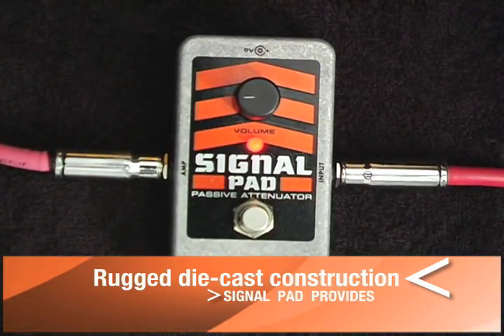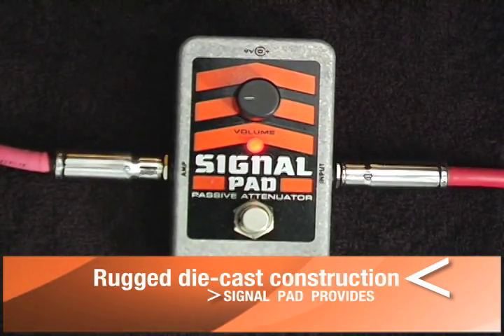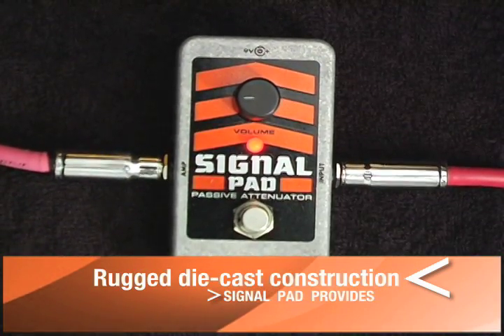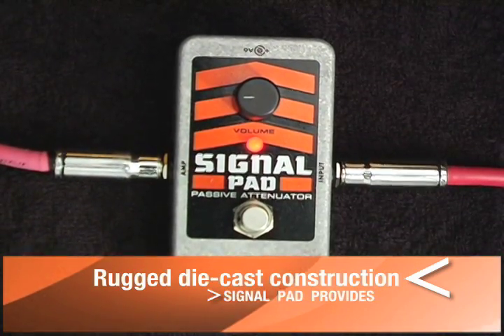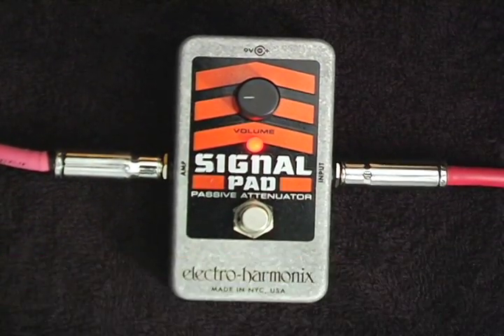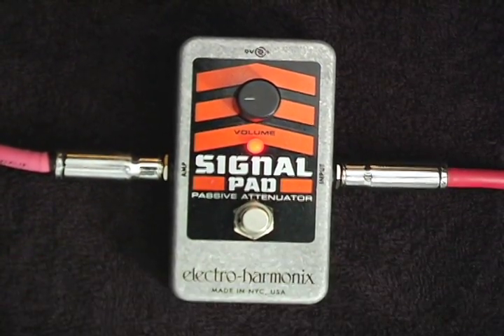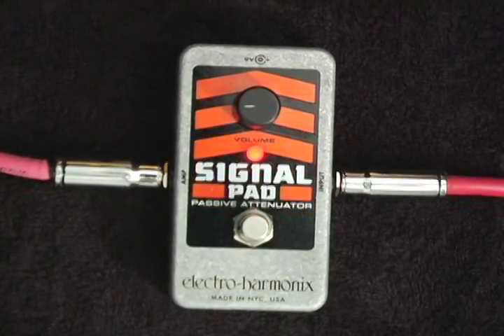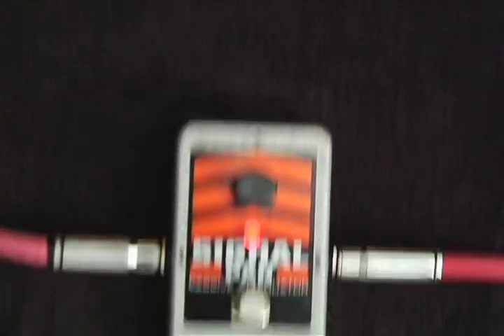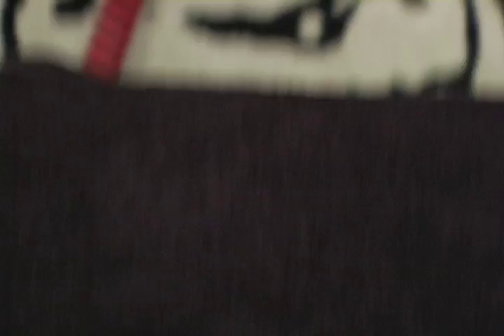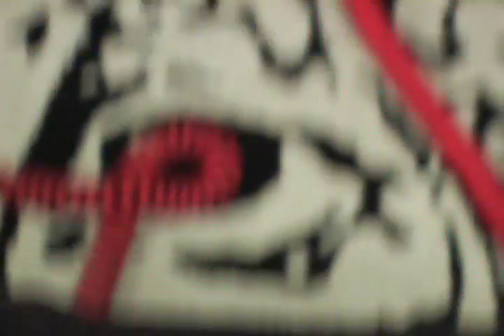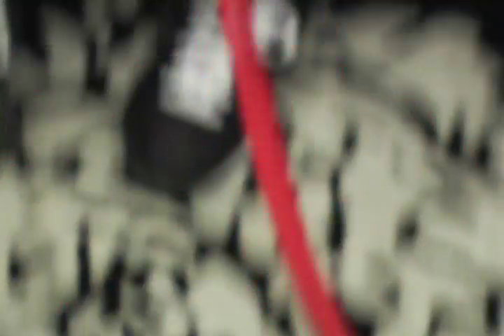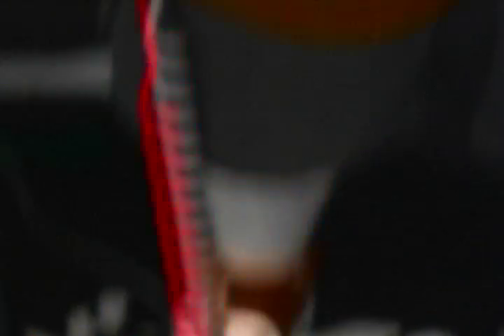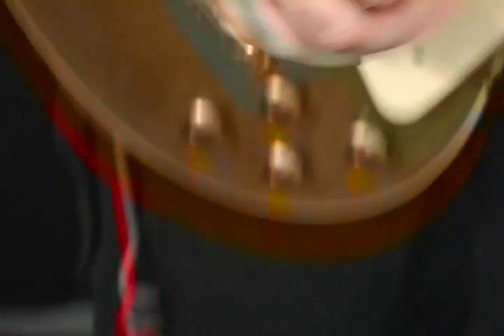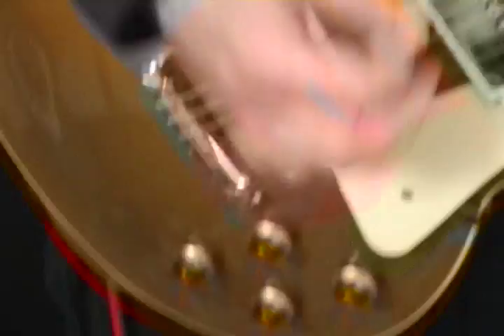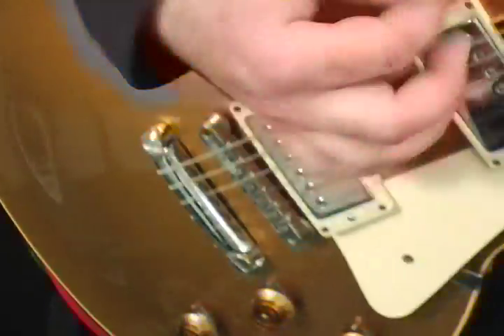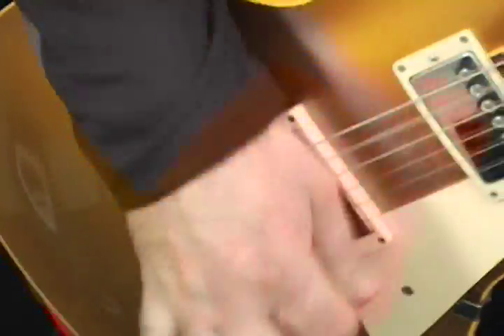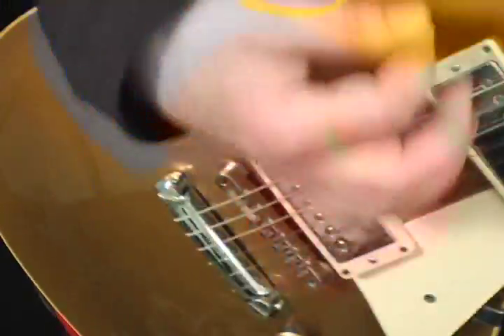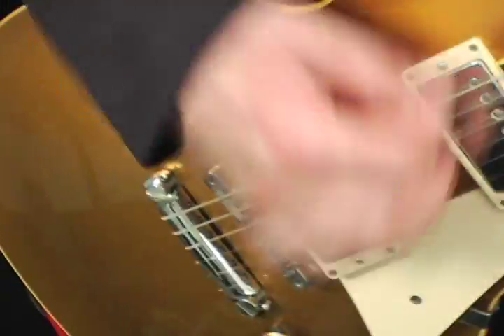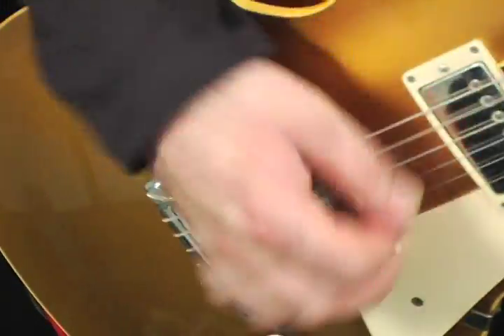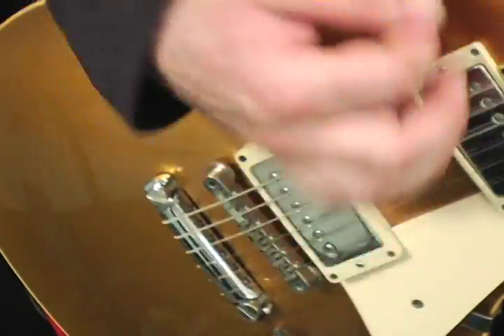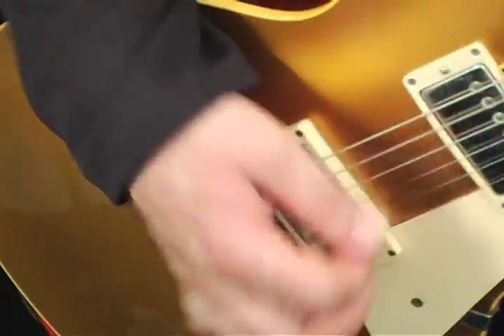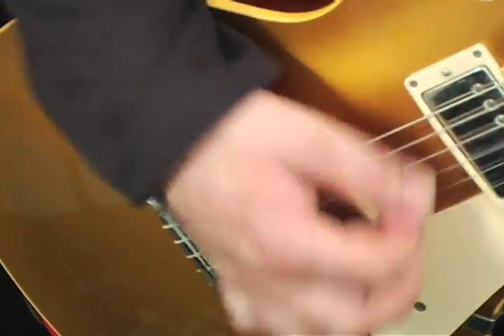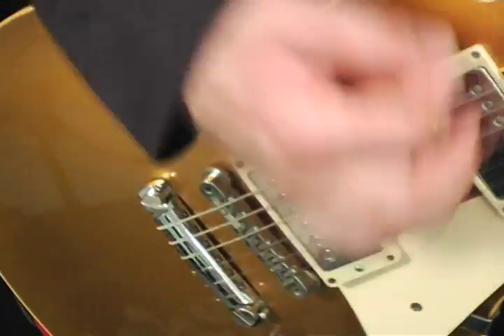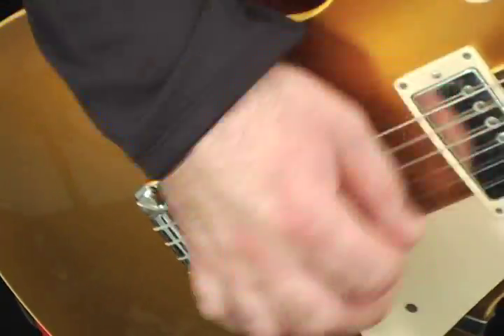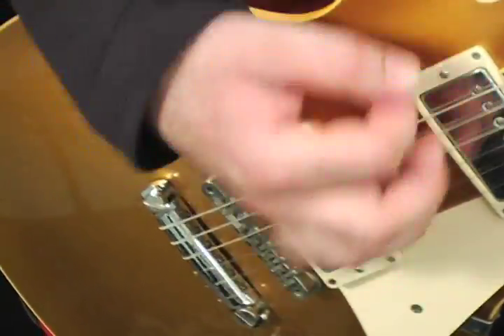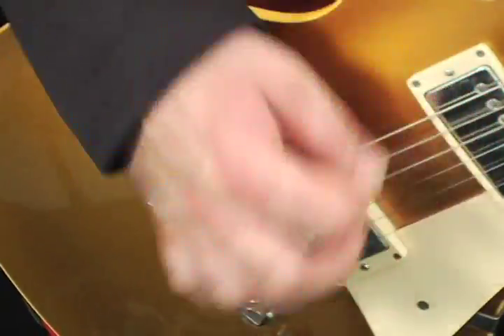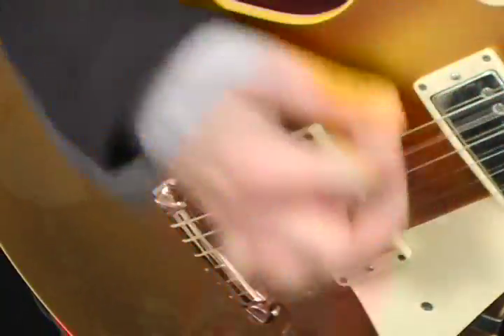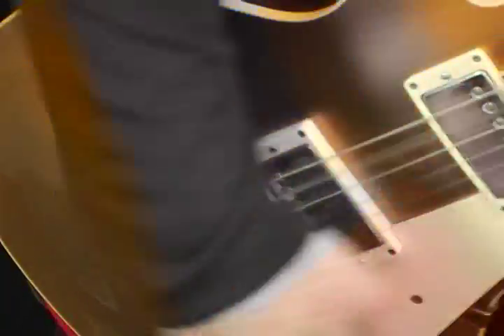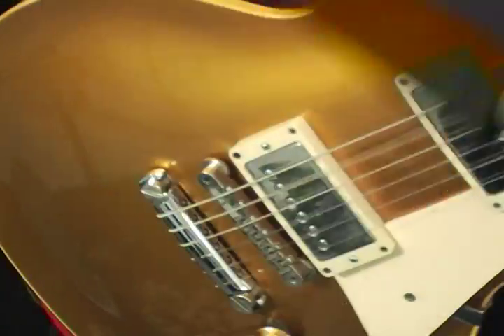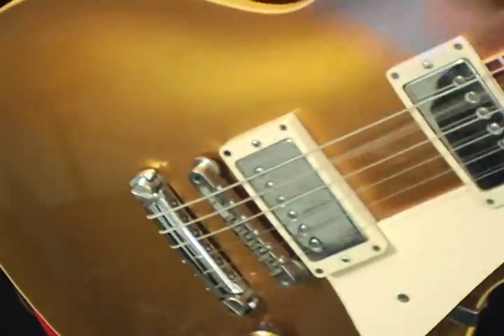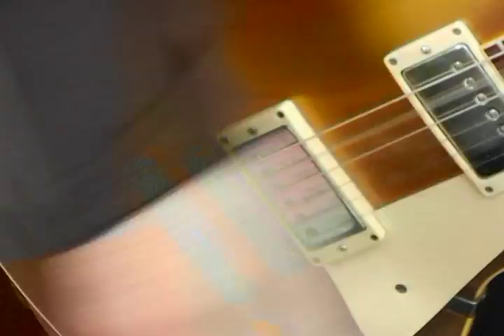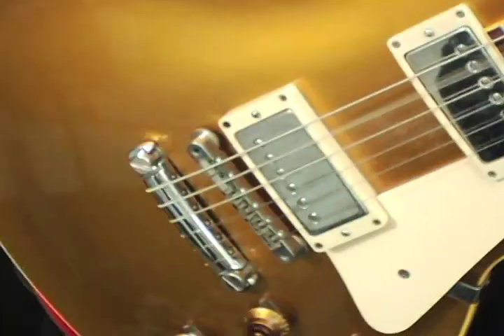The Electro-Harmonix Signal Pad passive attenuator.